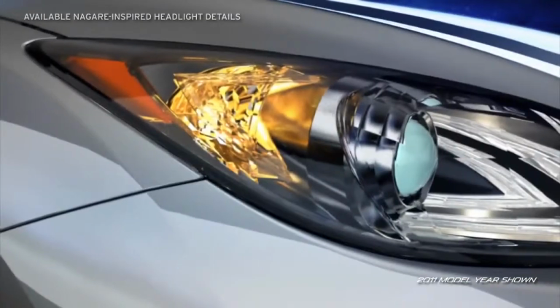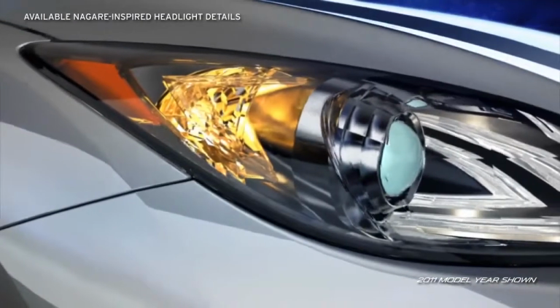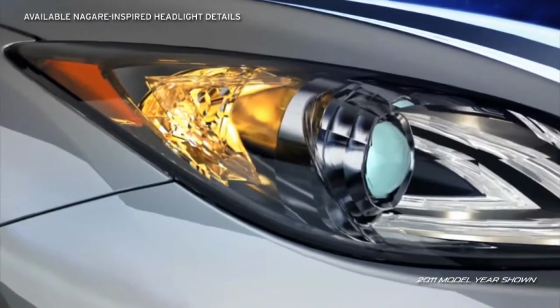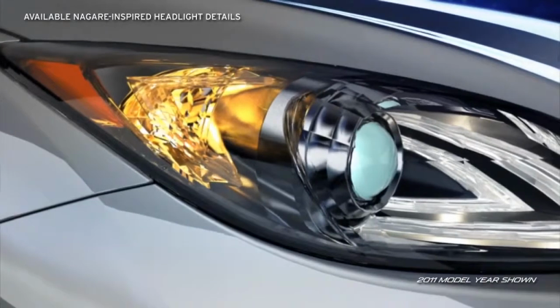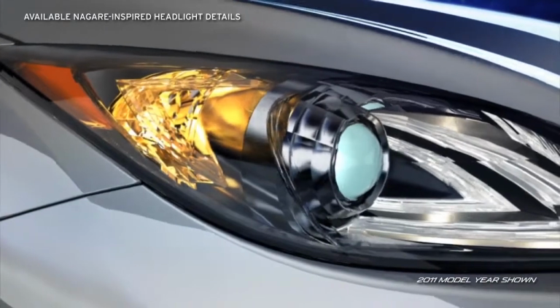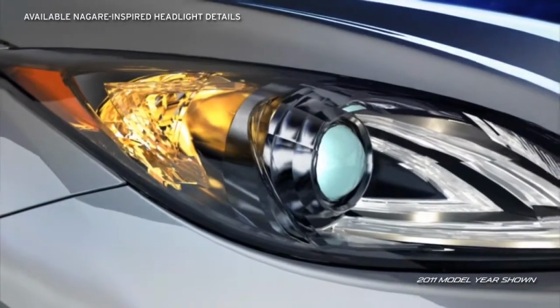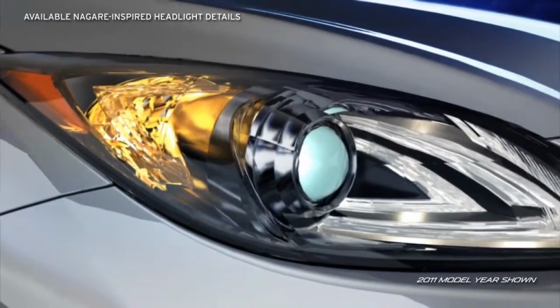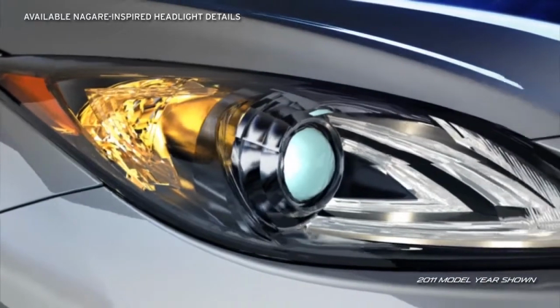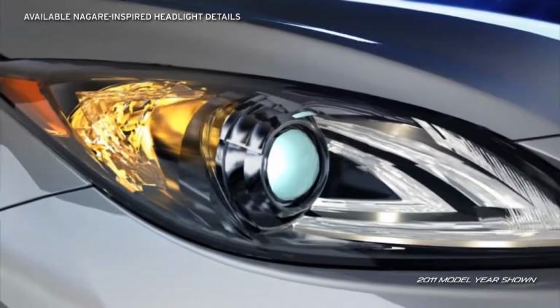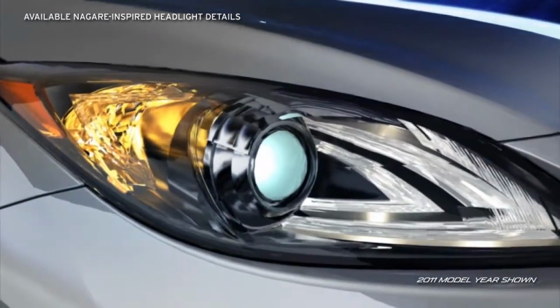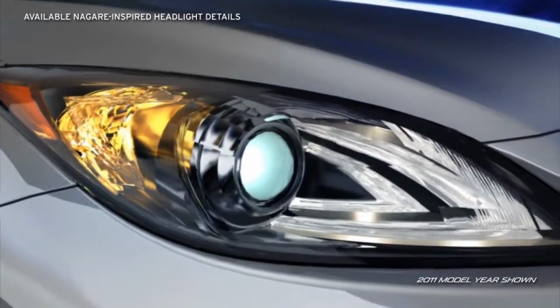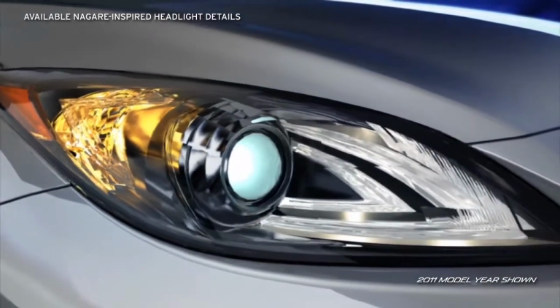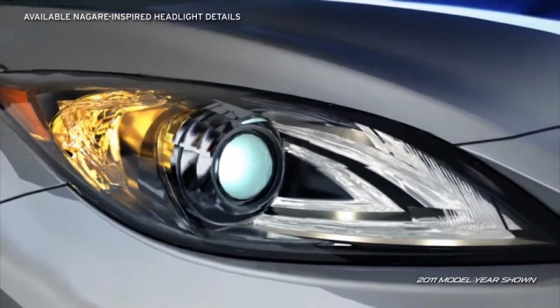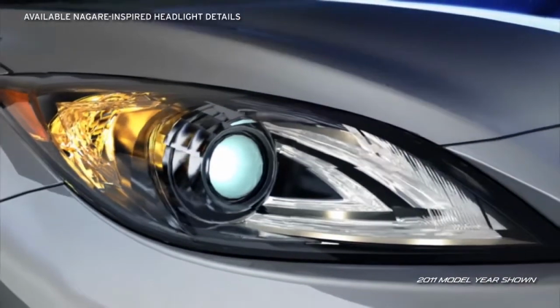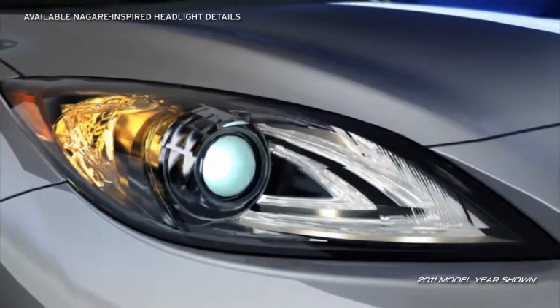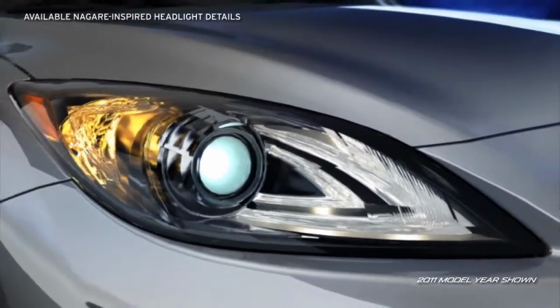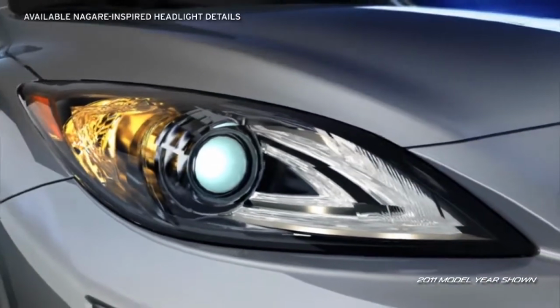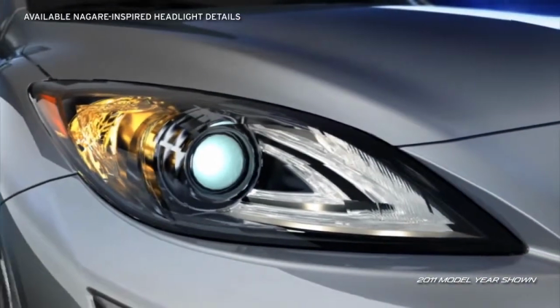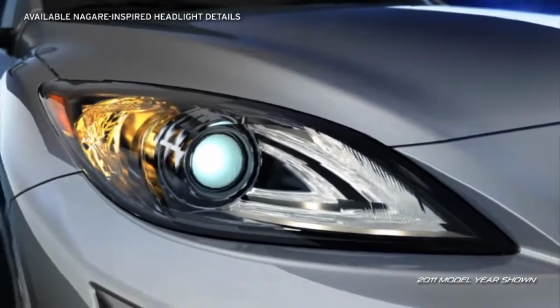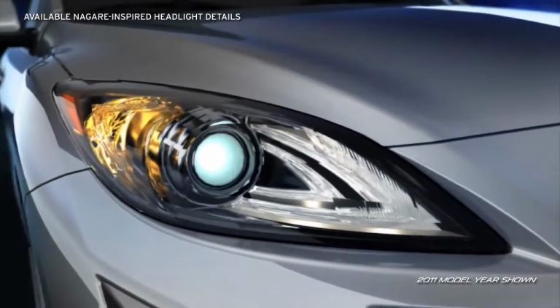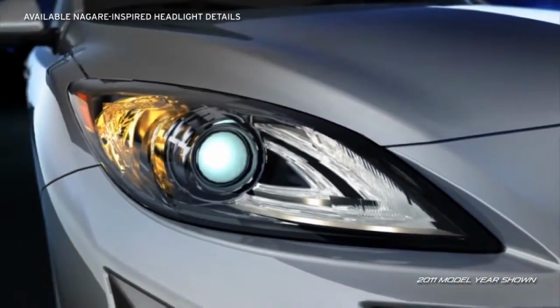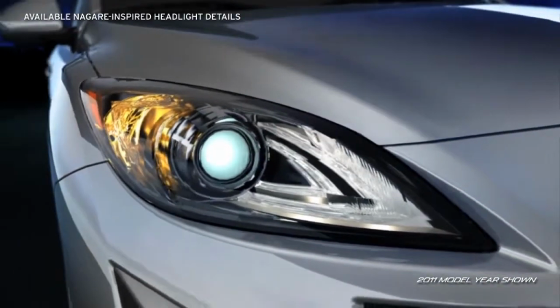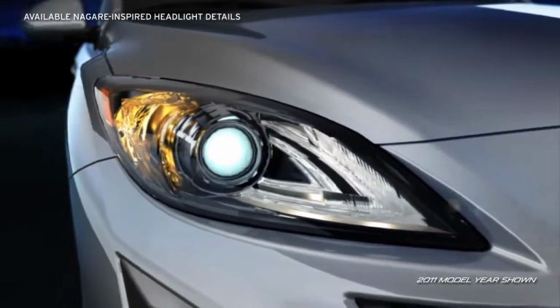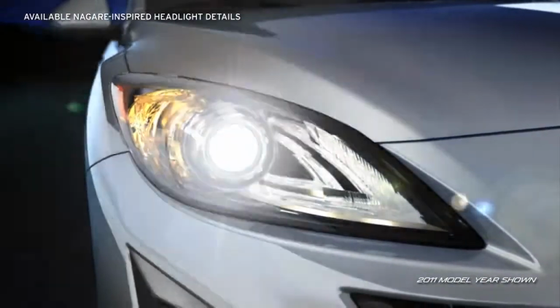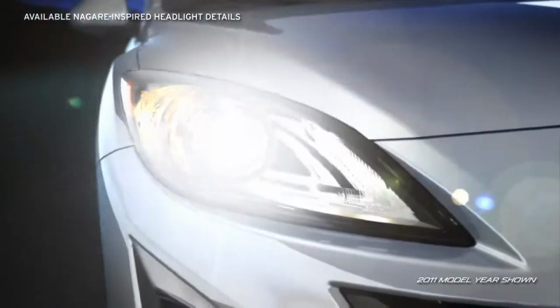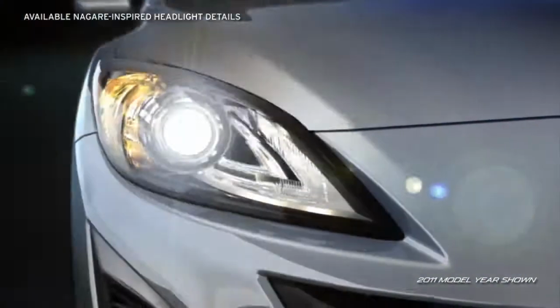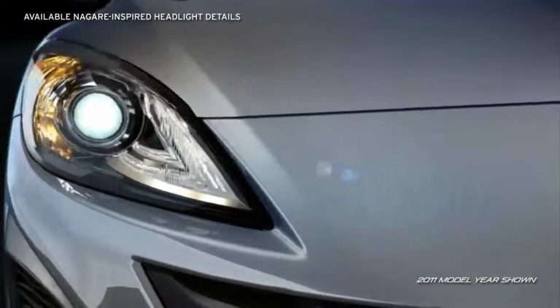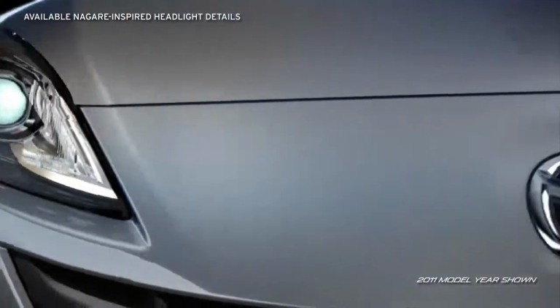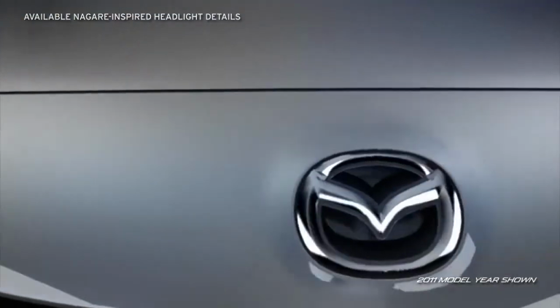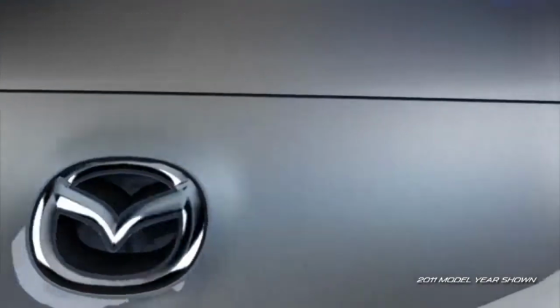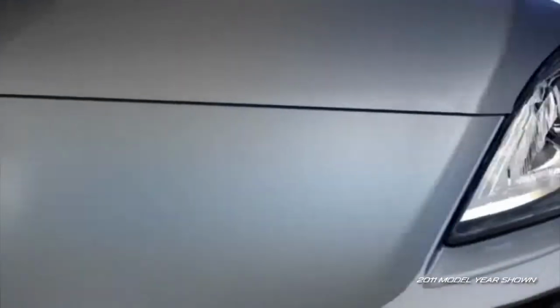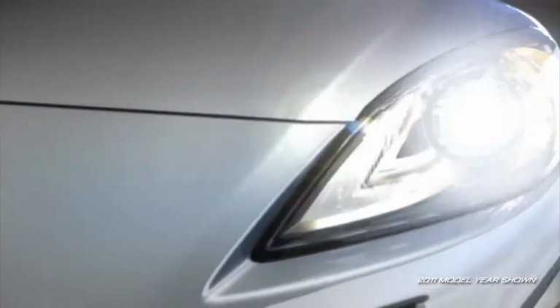The available Nagari-inspired illuminated headlight details take their design directly from Mazda's award-winning Nagari concept vehicle.